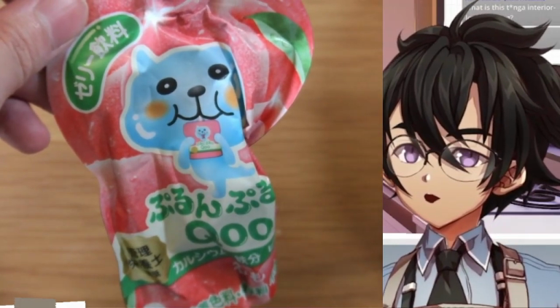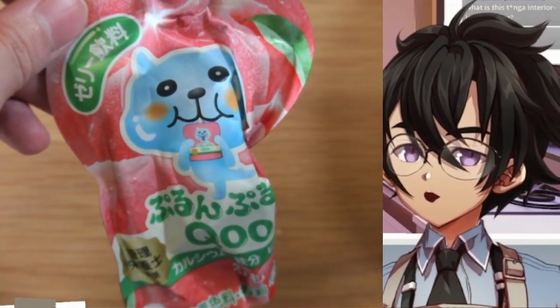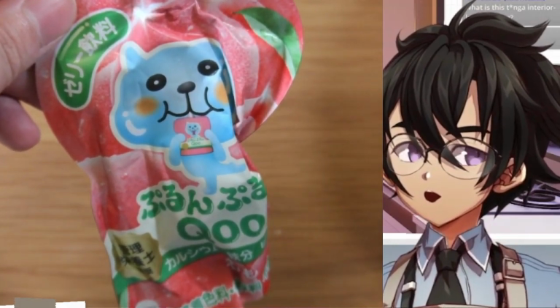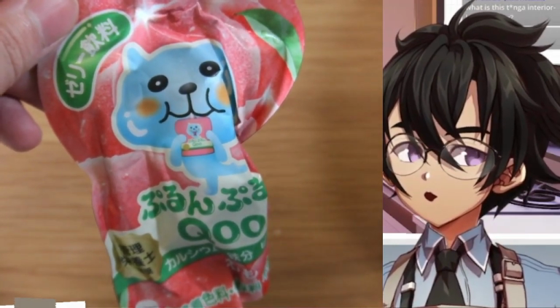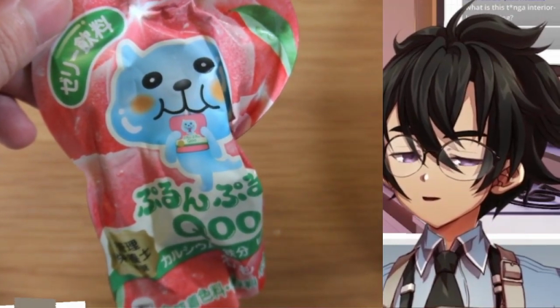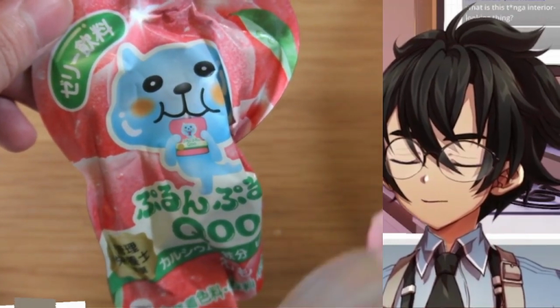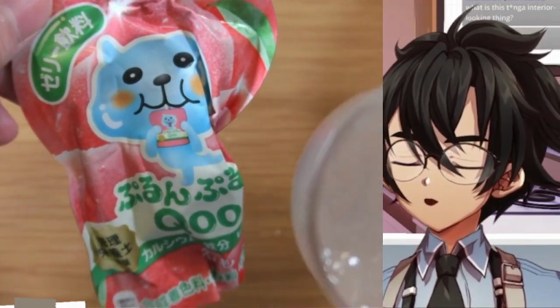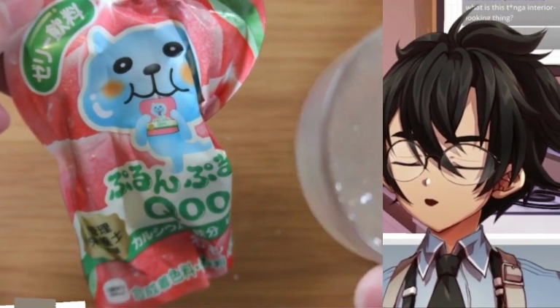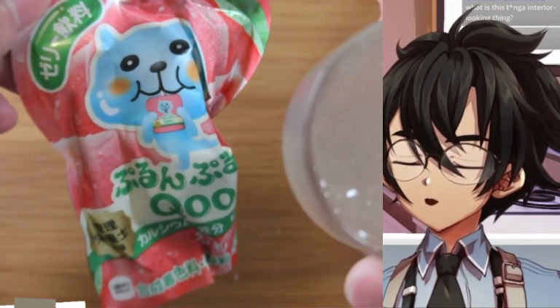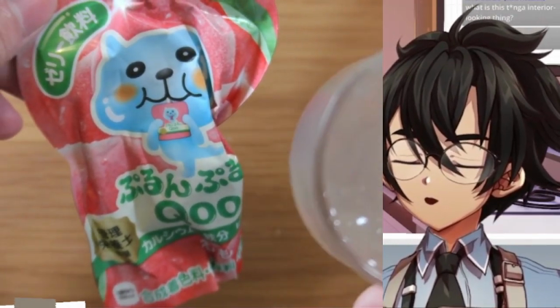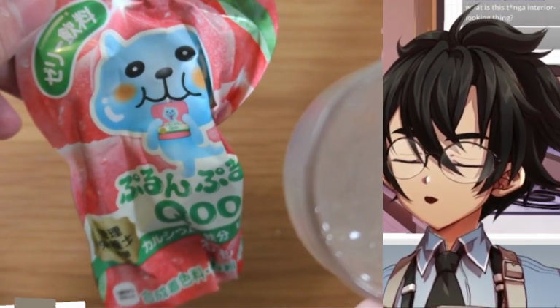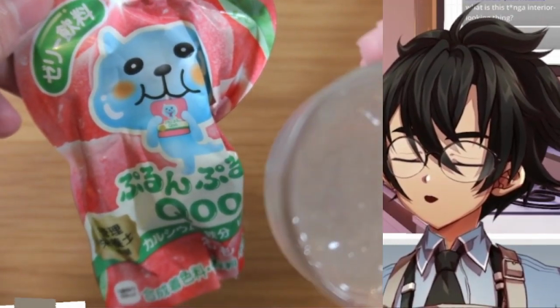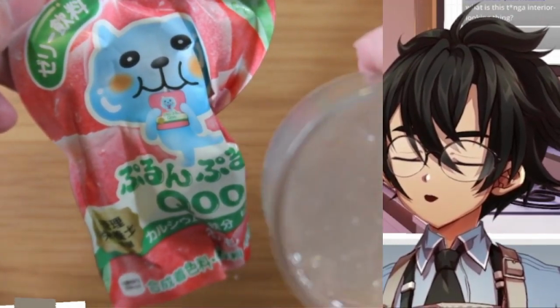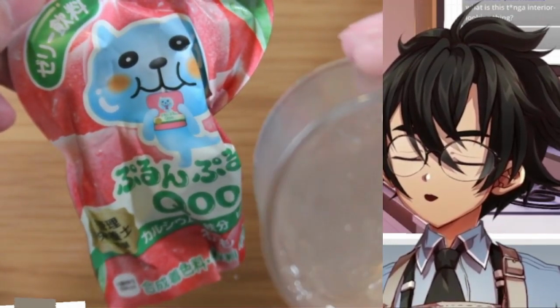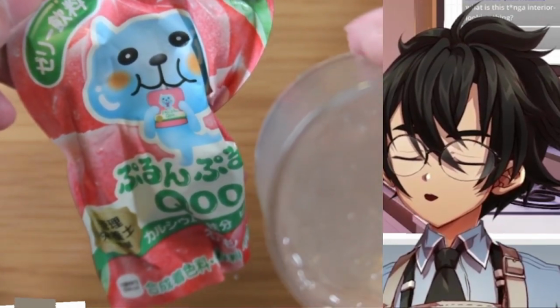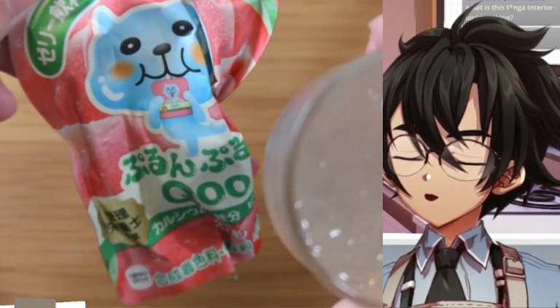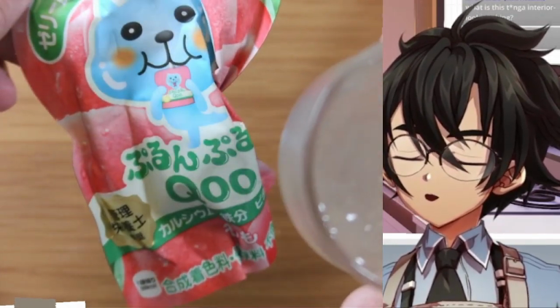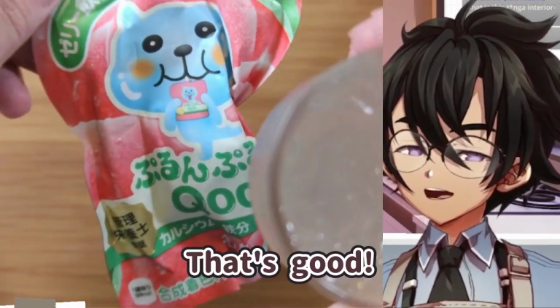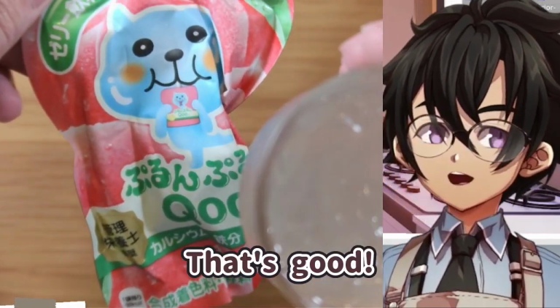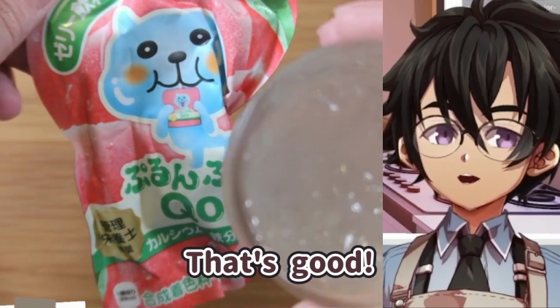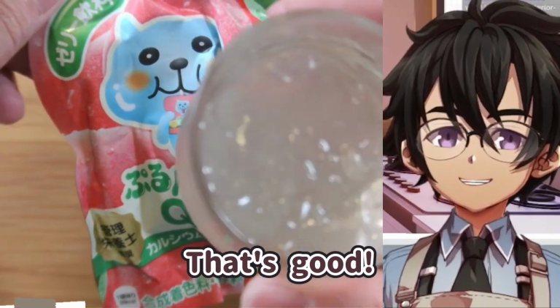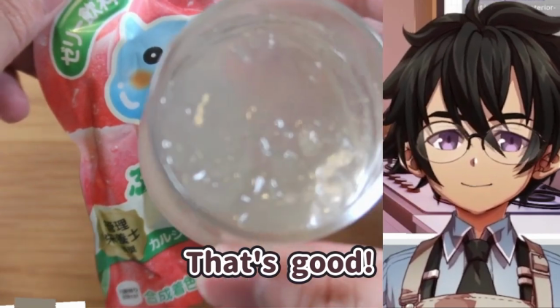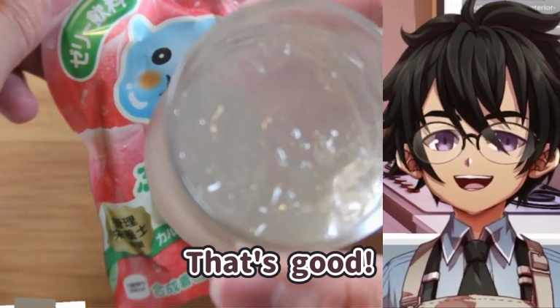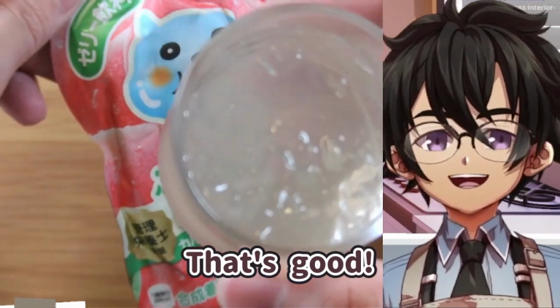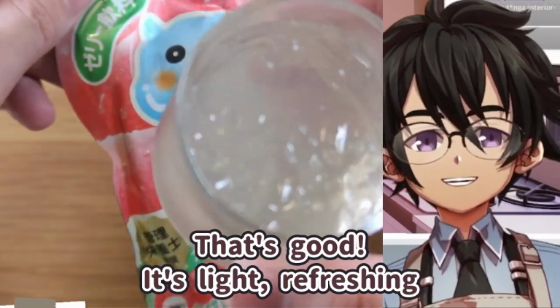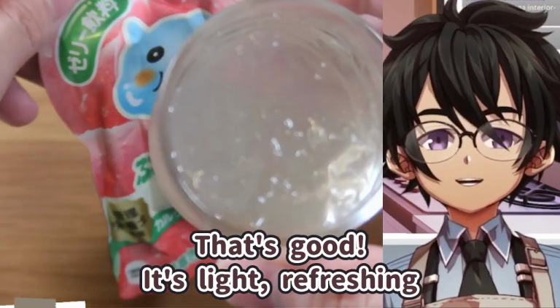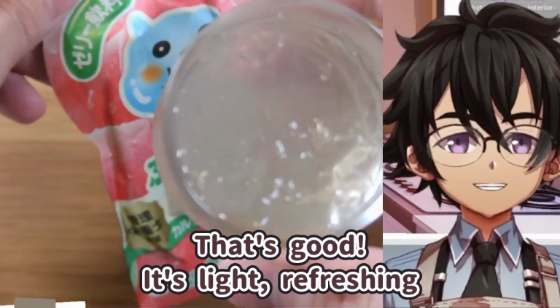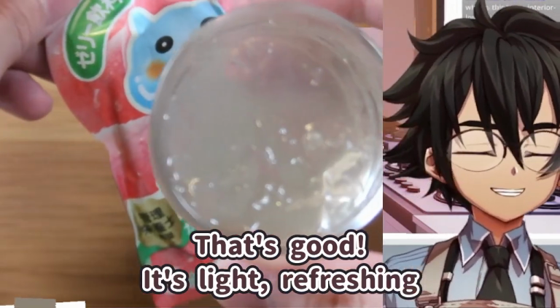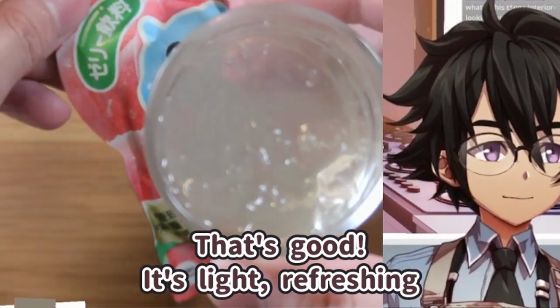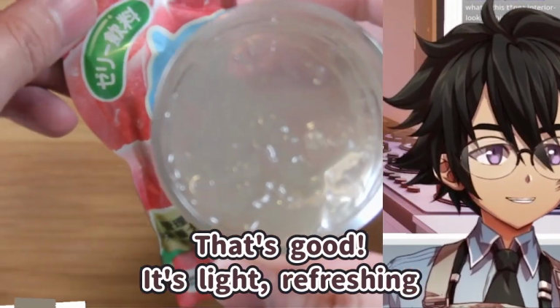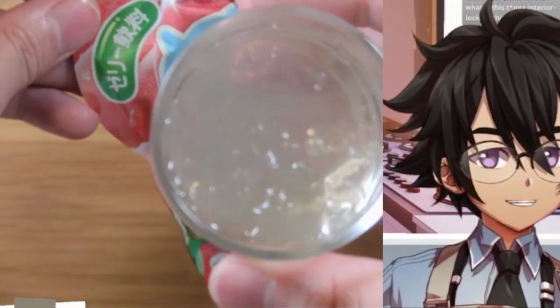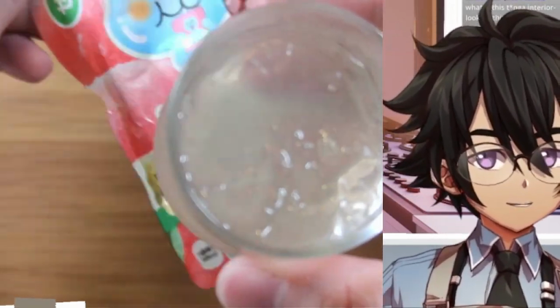Mmm. Mmm. That's good. That's good, it's light, refreshing, okay?